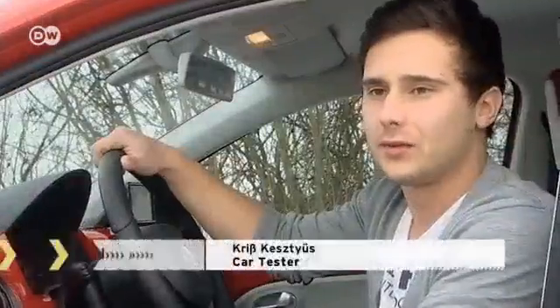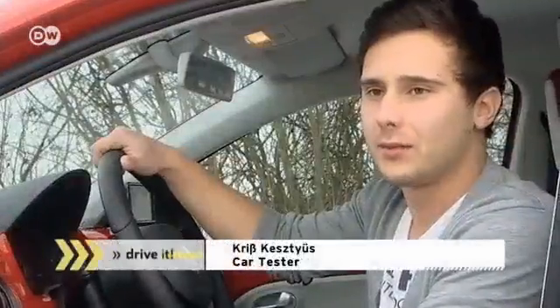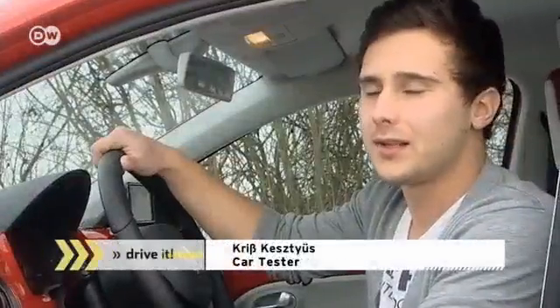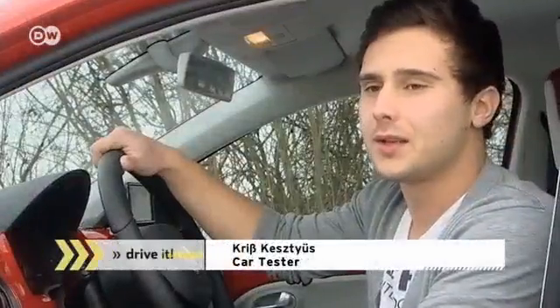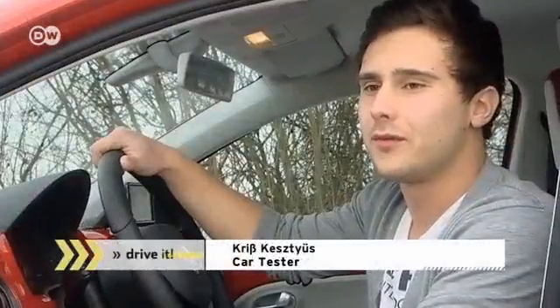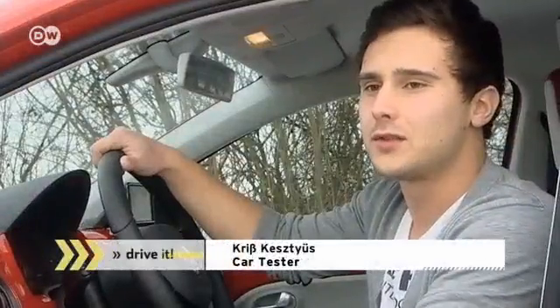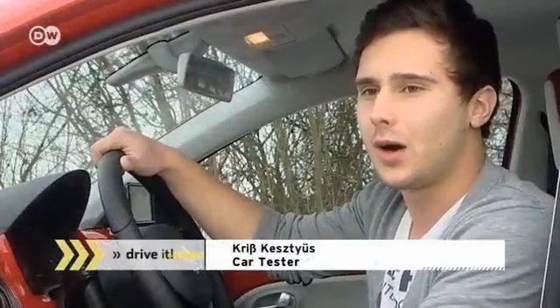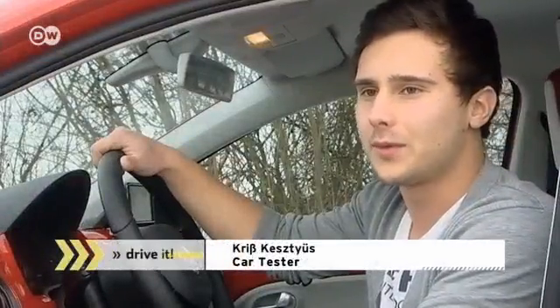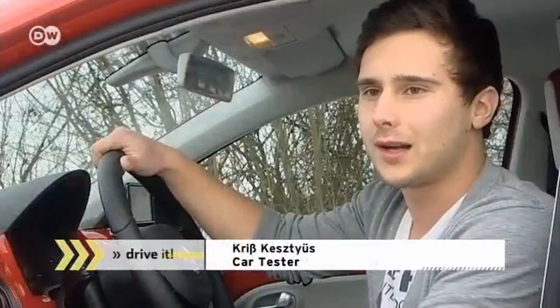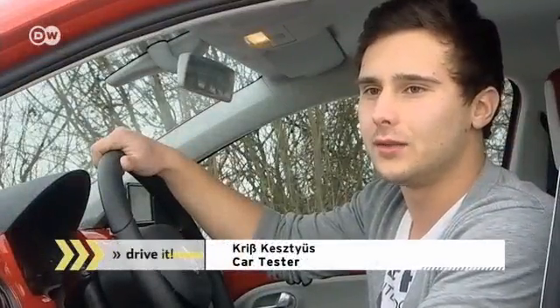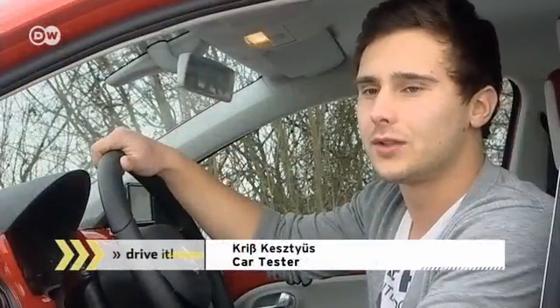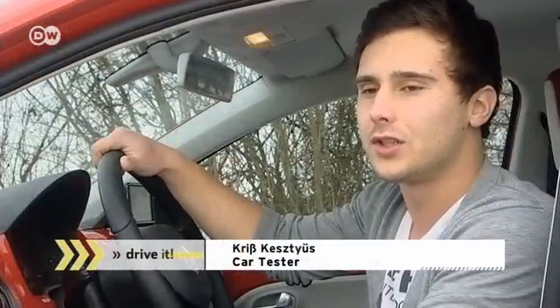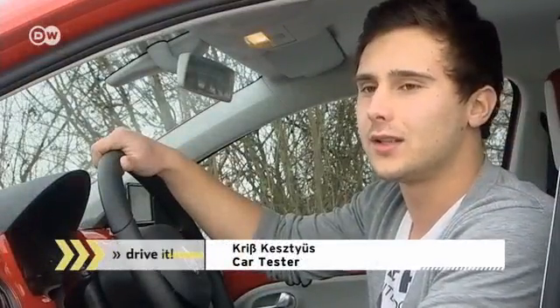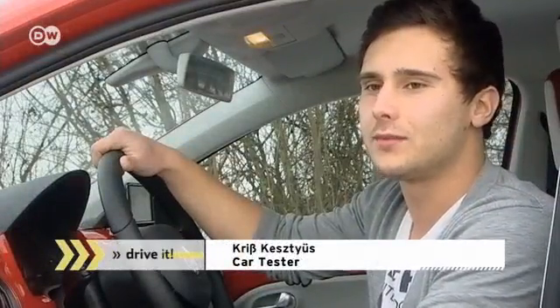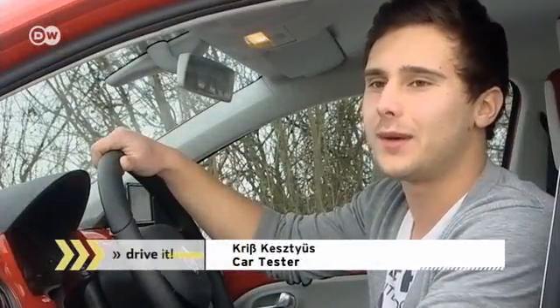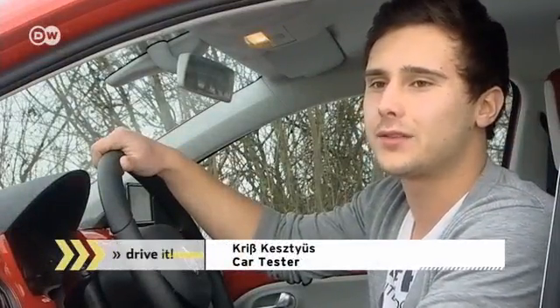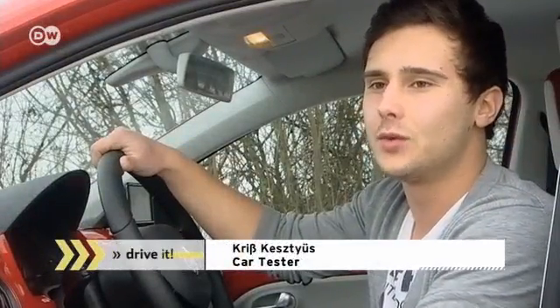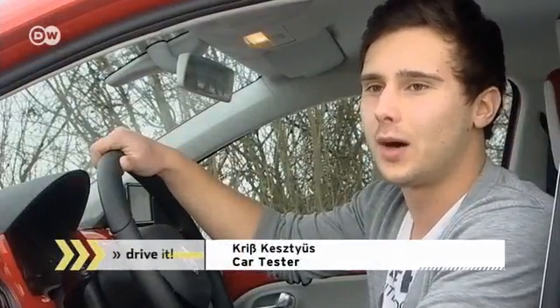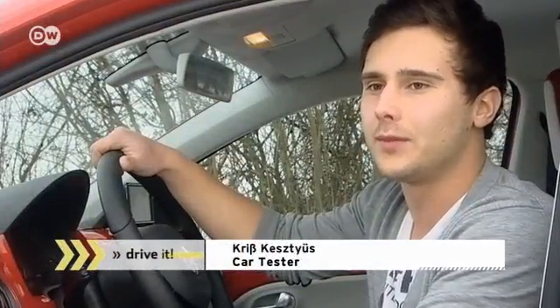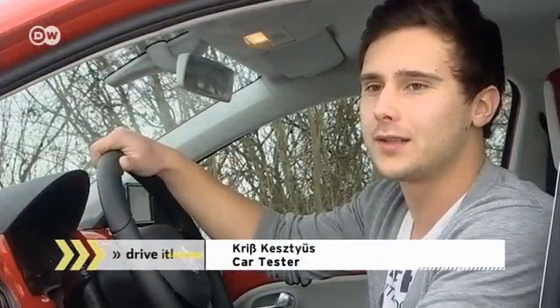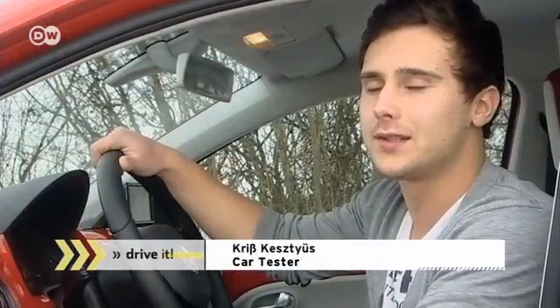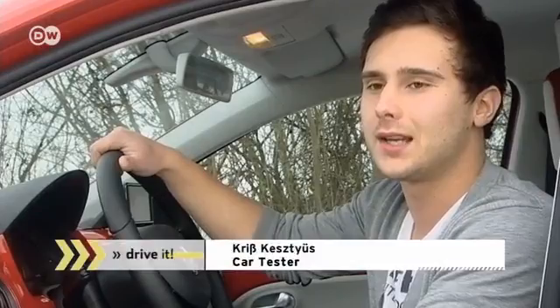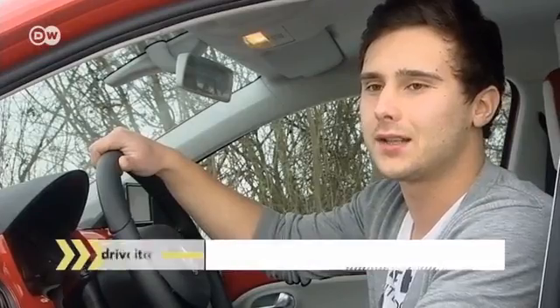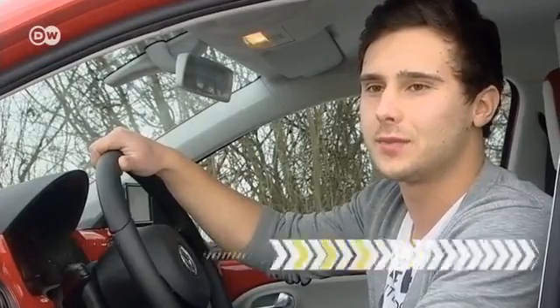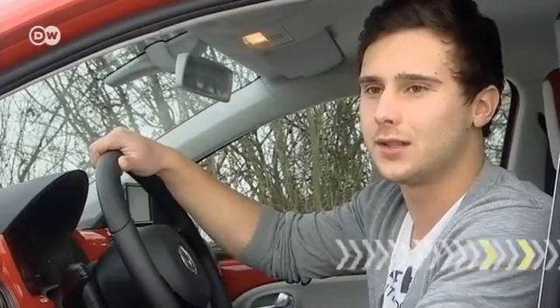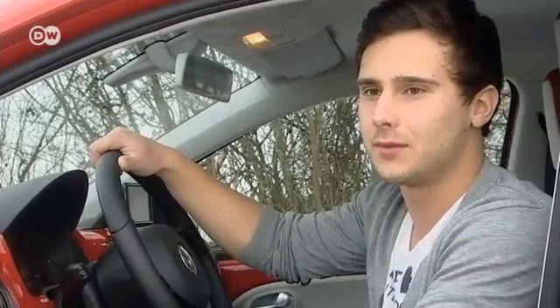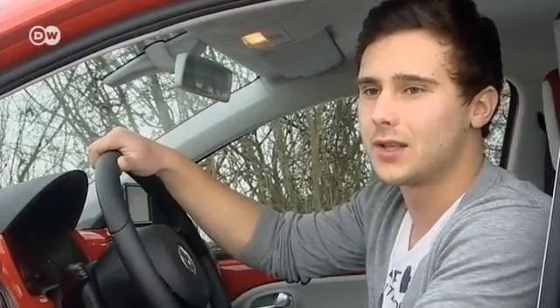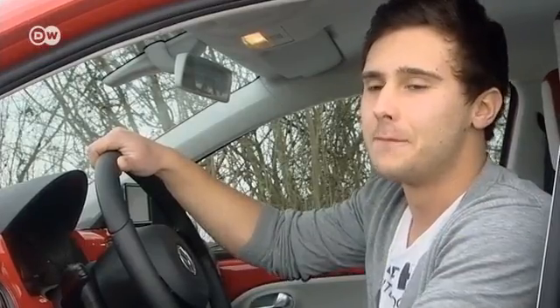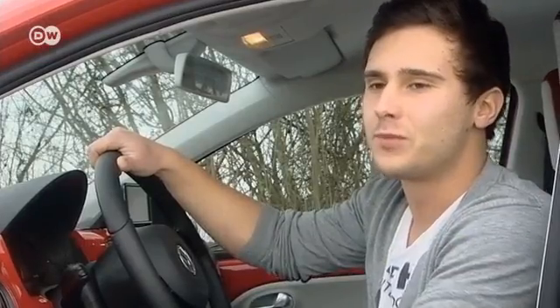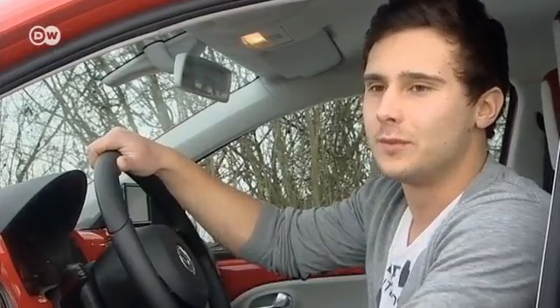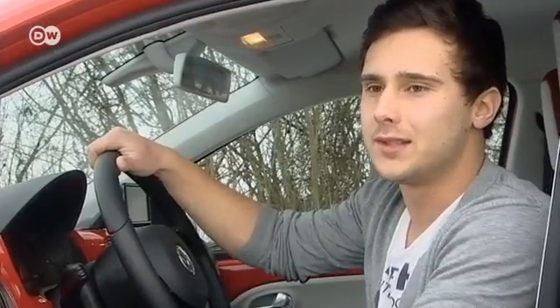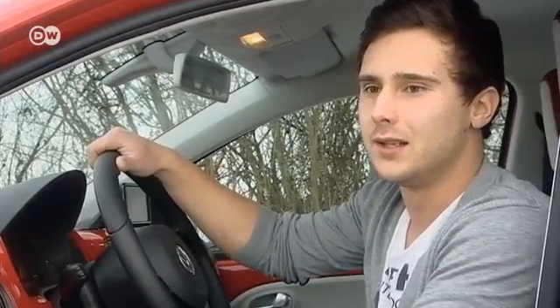Car tester Chris Kestius says the car has wonderful handling, almost no different from a gasoline-powered car.